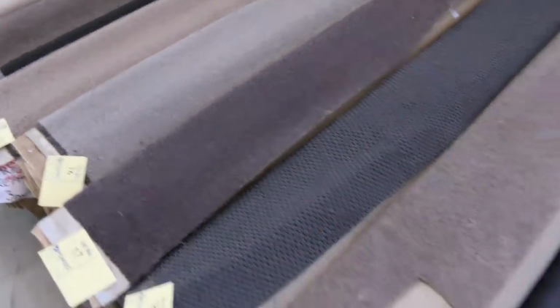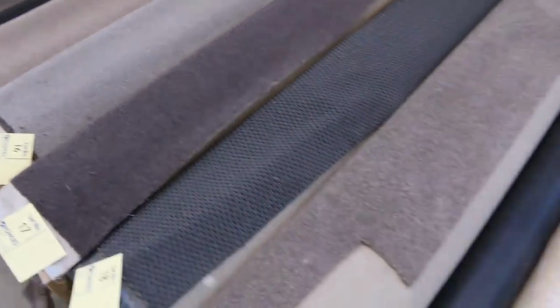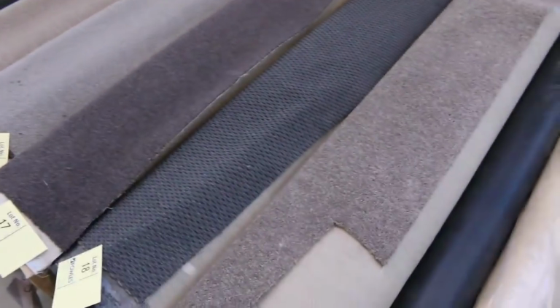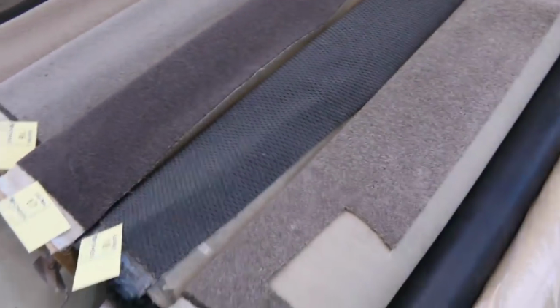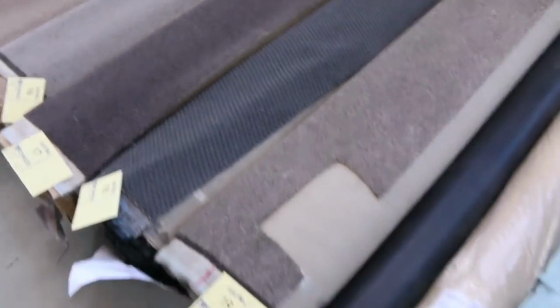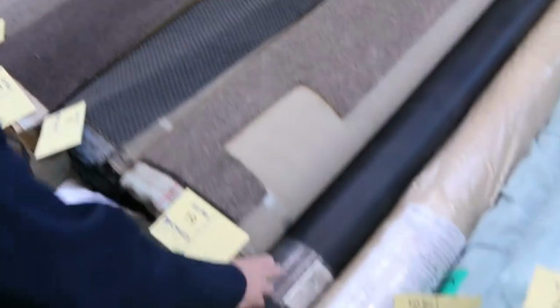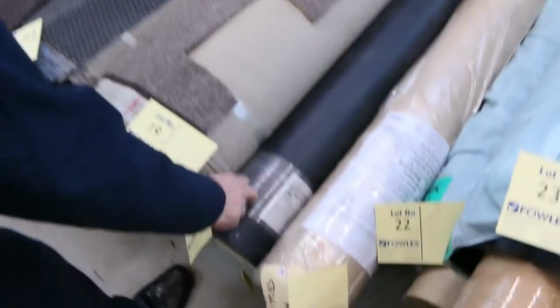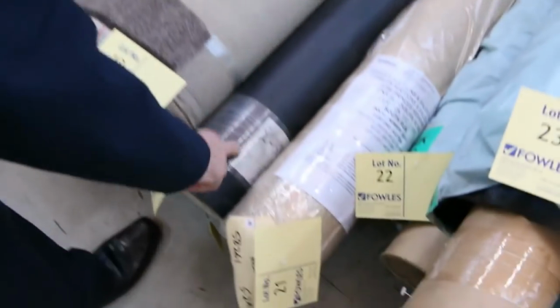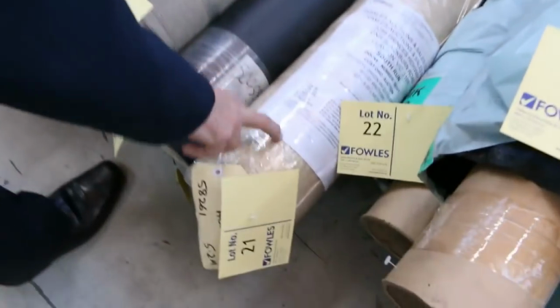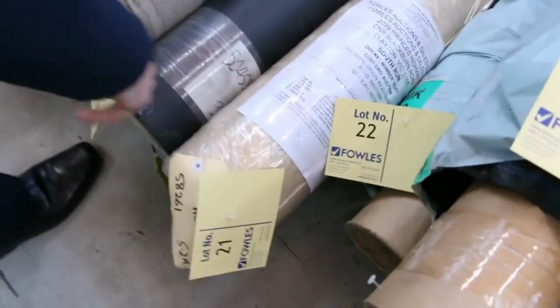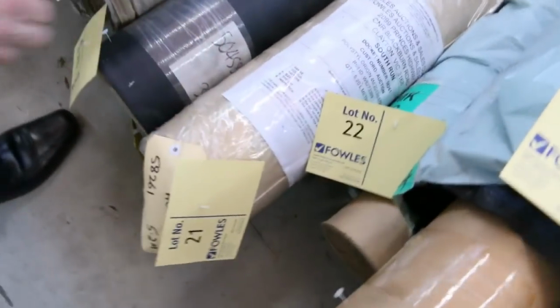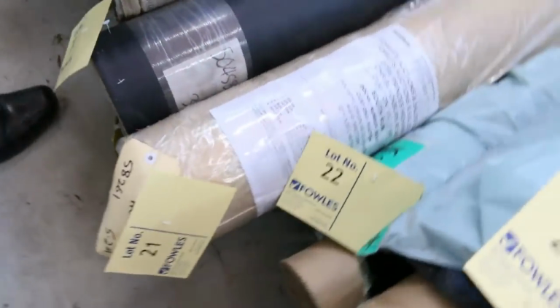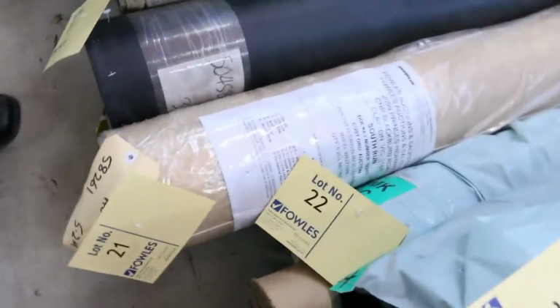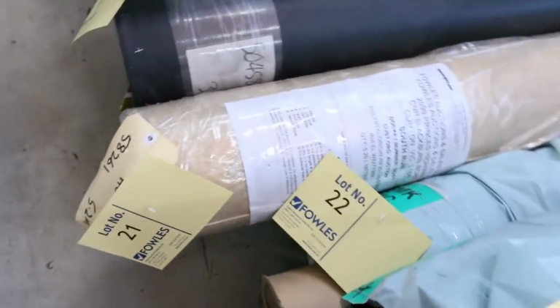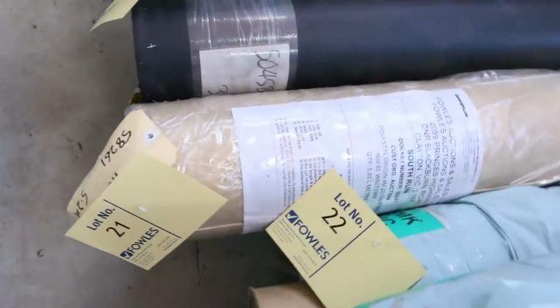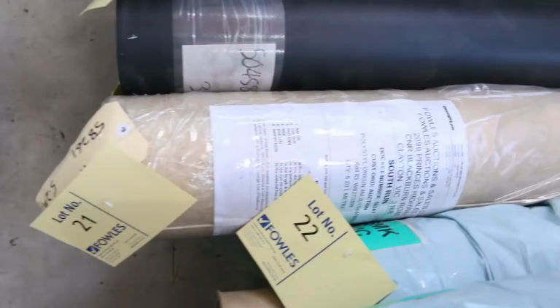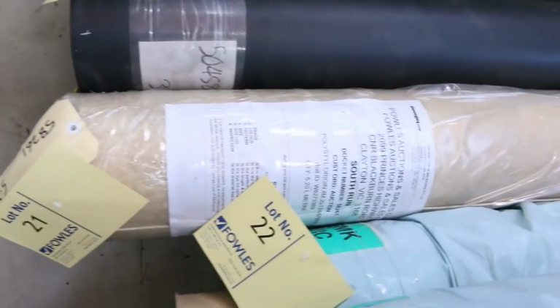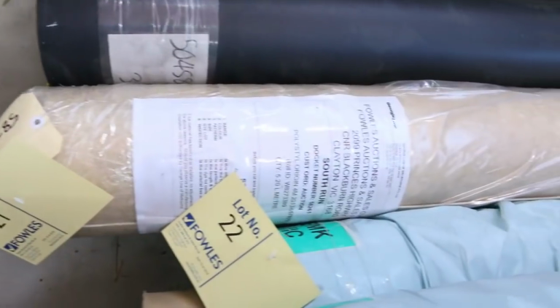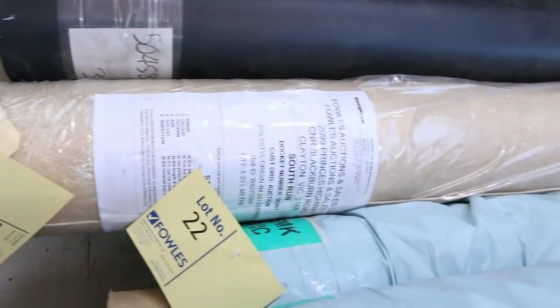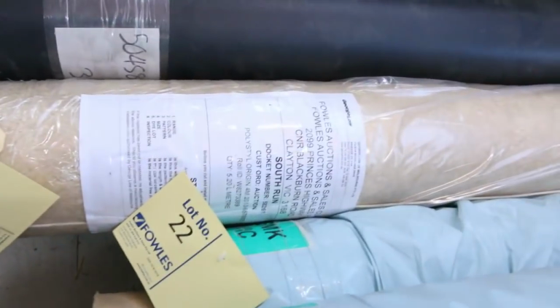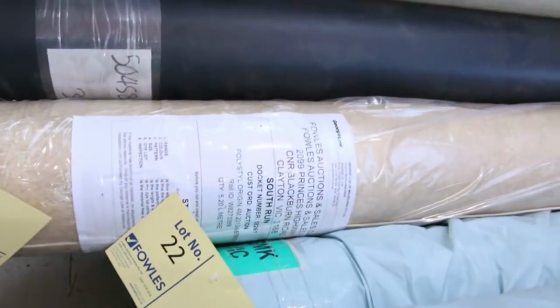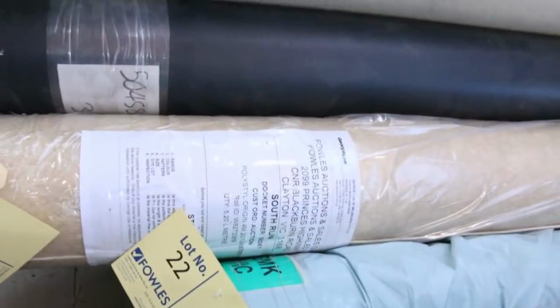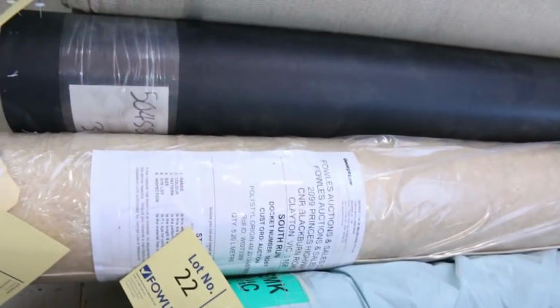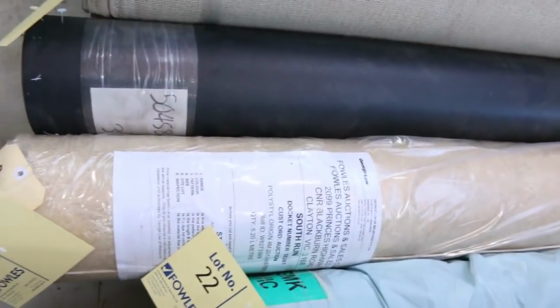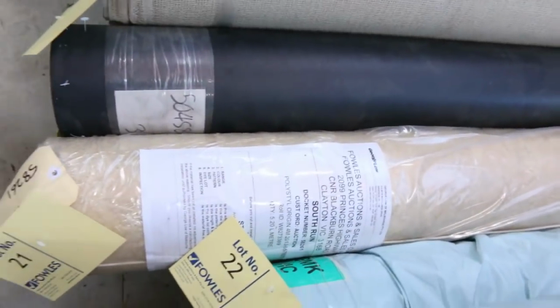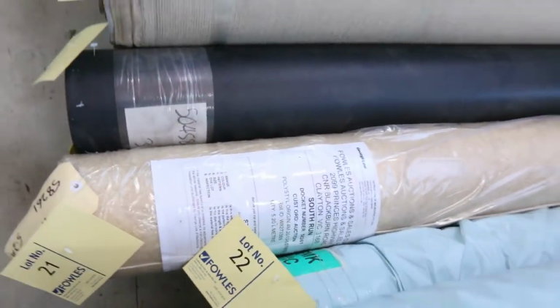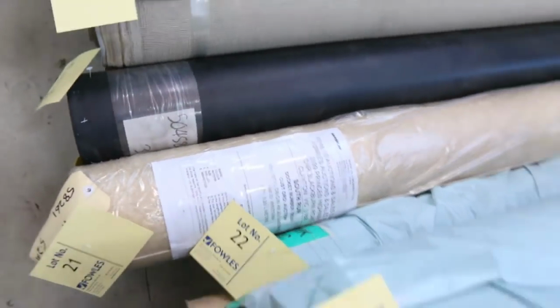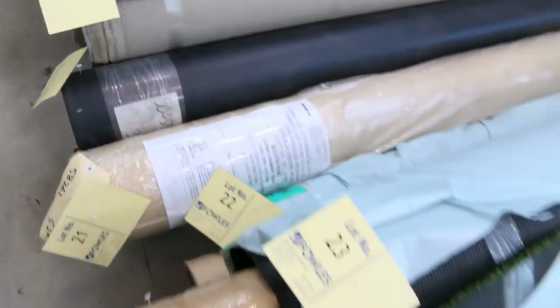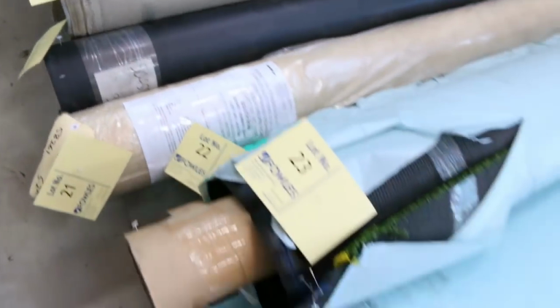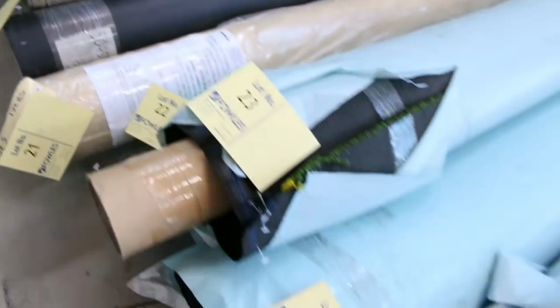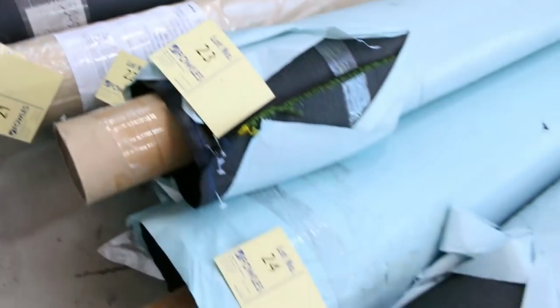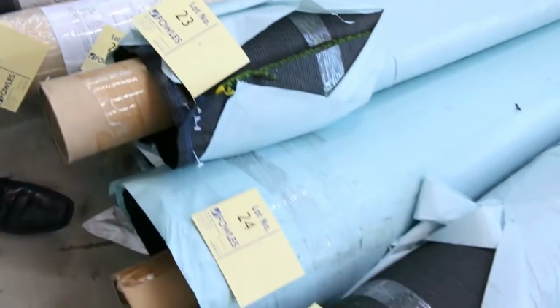A couple of rolls of vinyl there — 4 metre wide vinyl. We'll clear them out from as low as $25 a lineal metre. Grass, of course — we've always got plenty of good artificial turf.